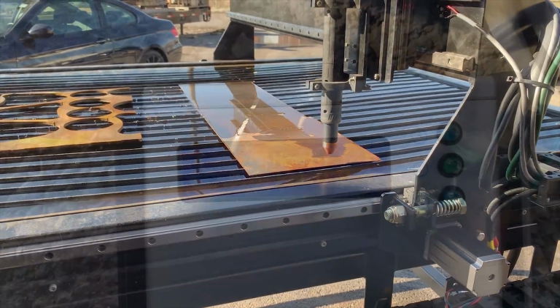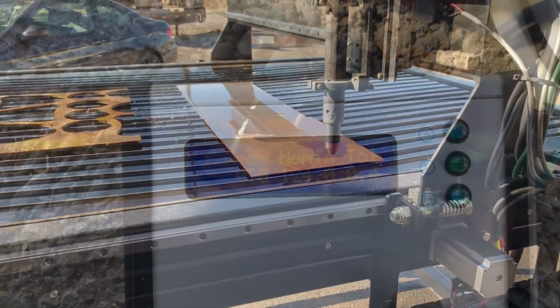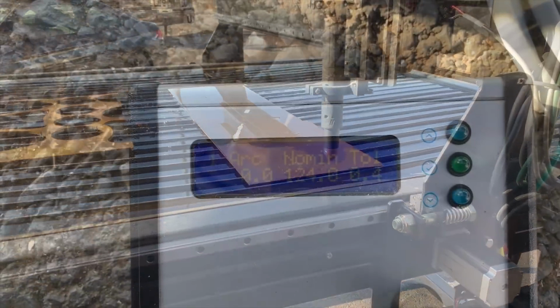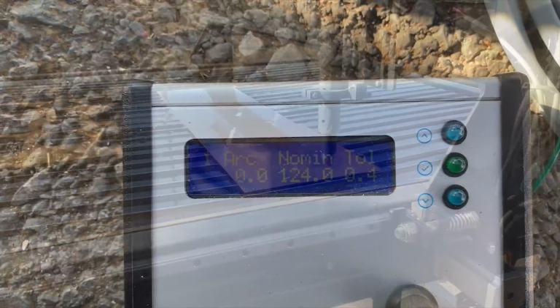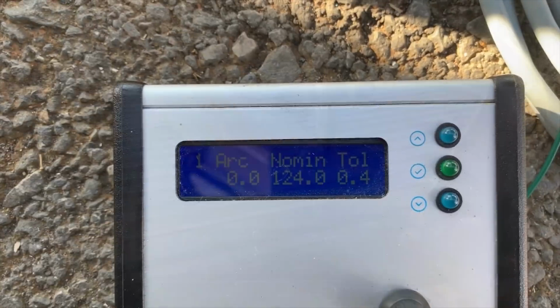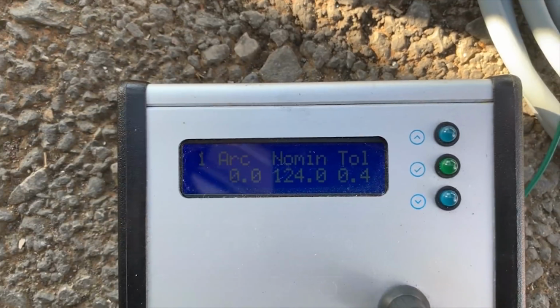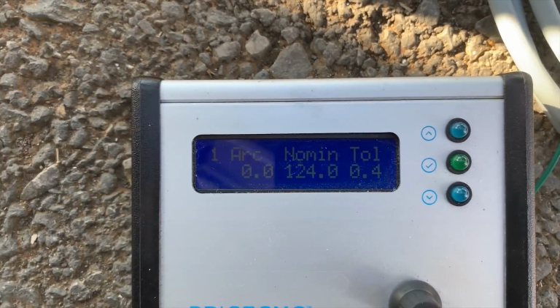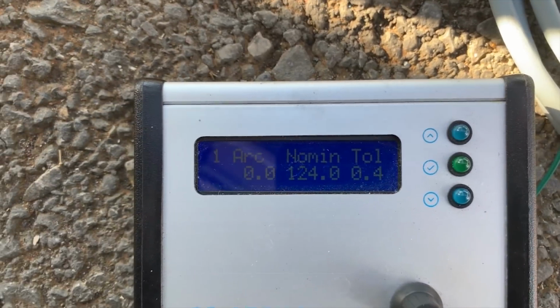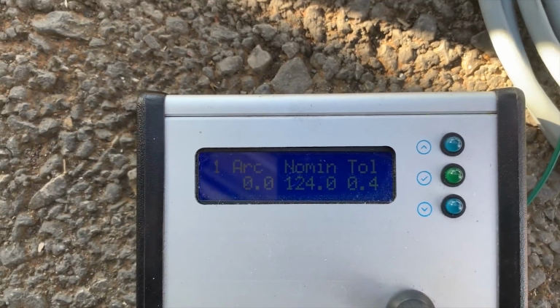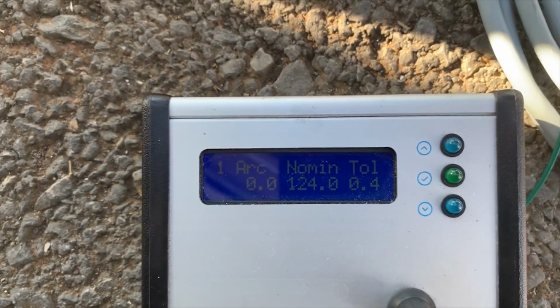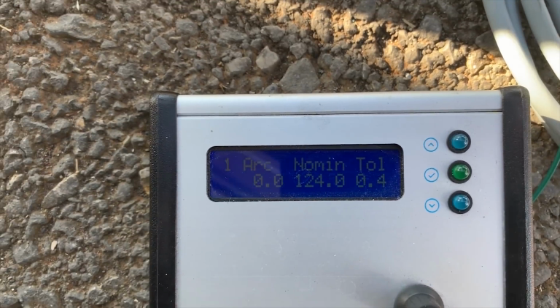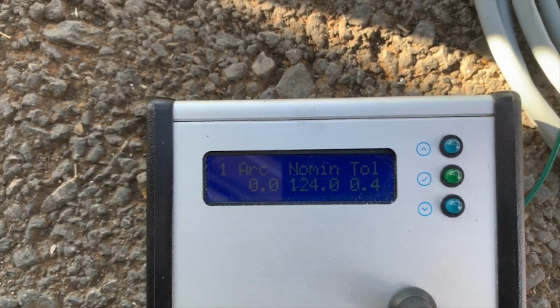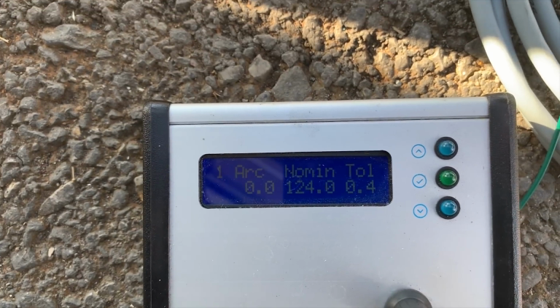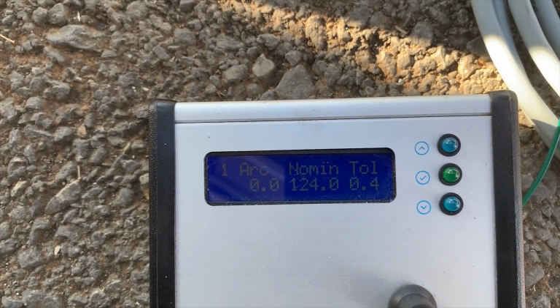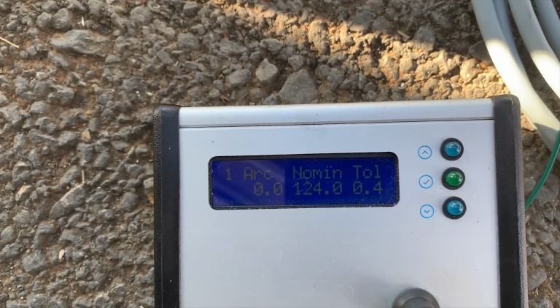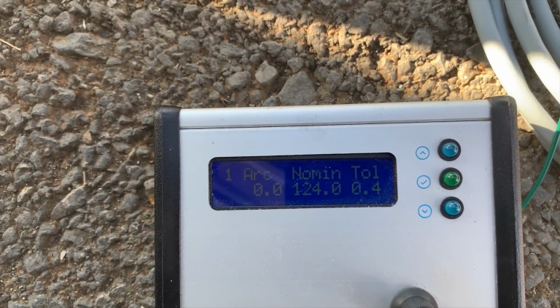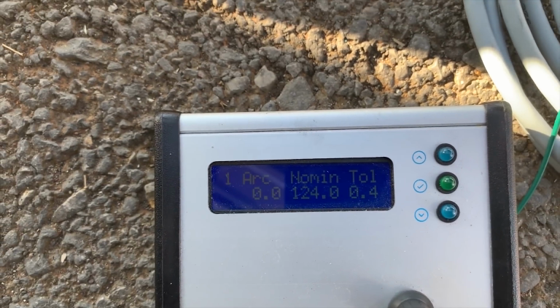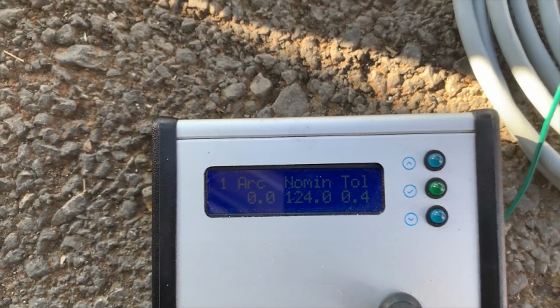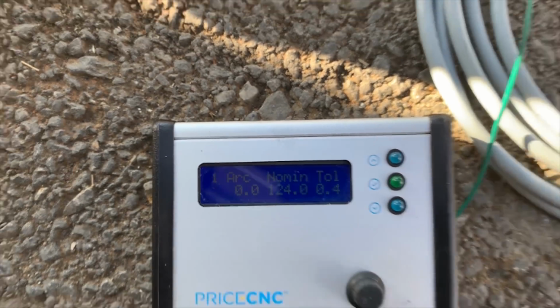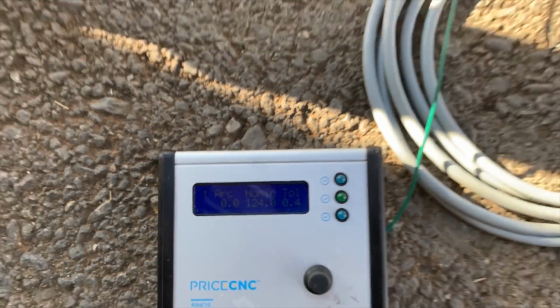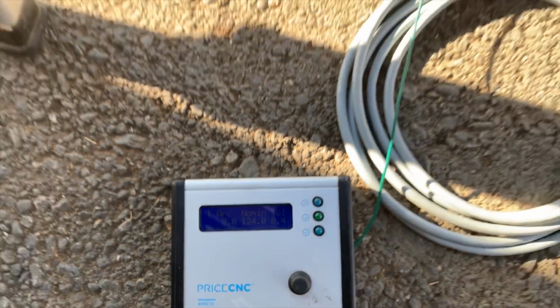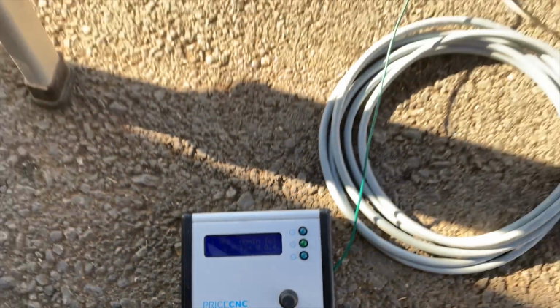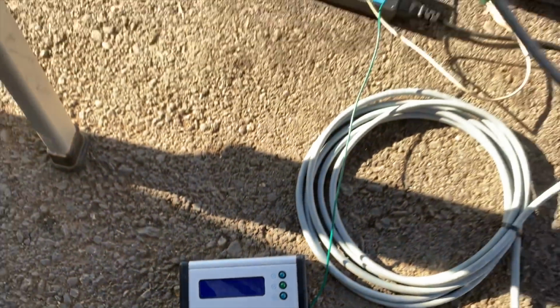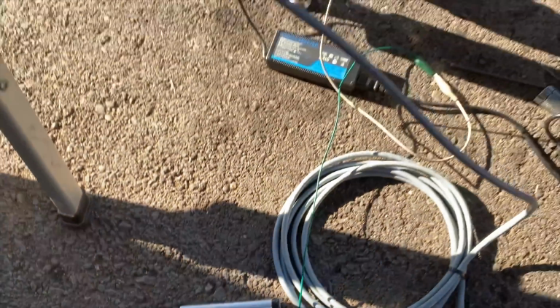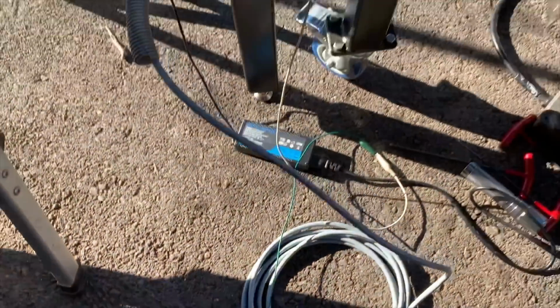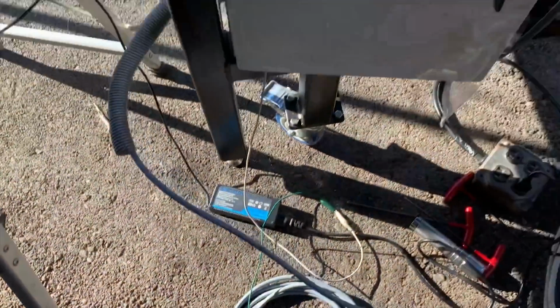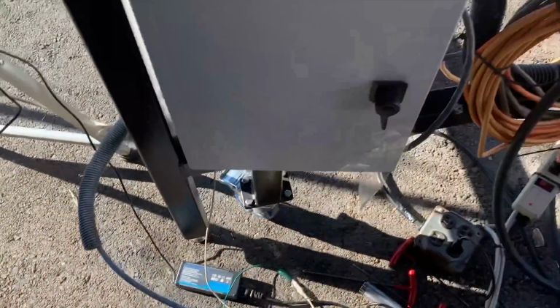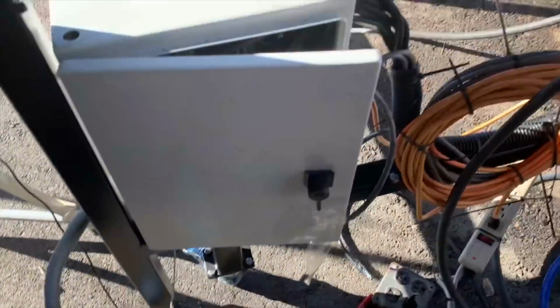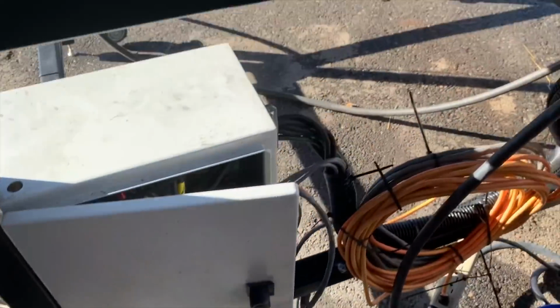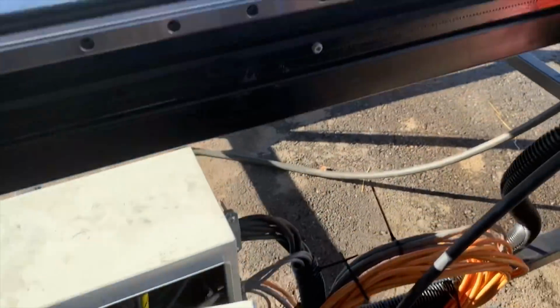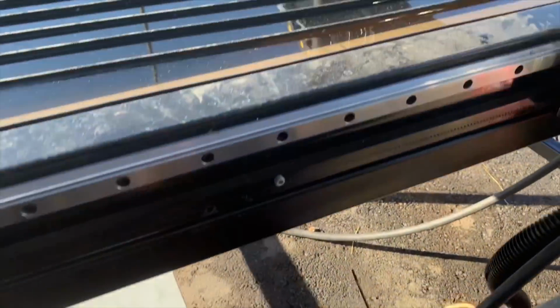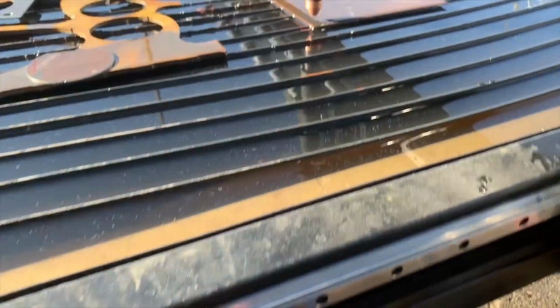124 volts, 0.4 tolerance — that's what we came up with out of the calibration.